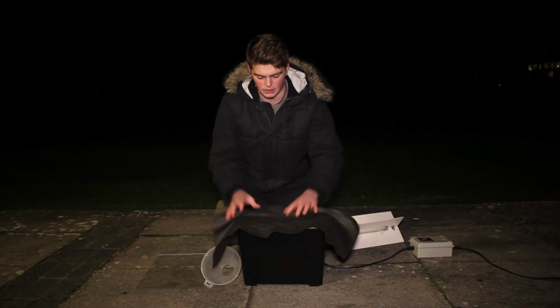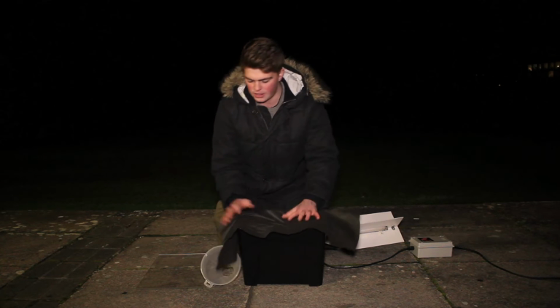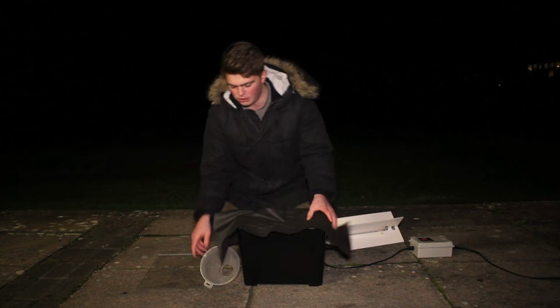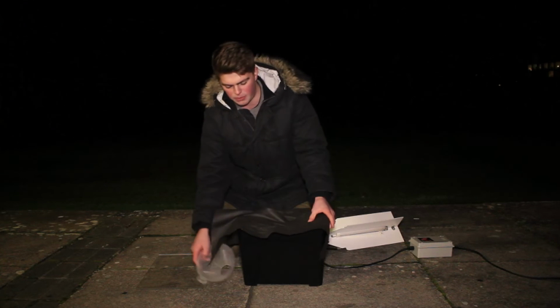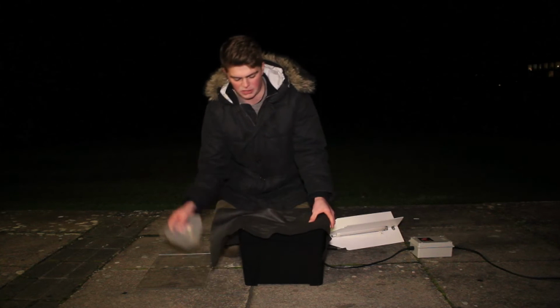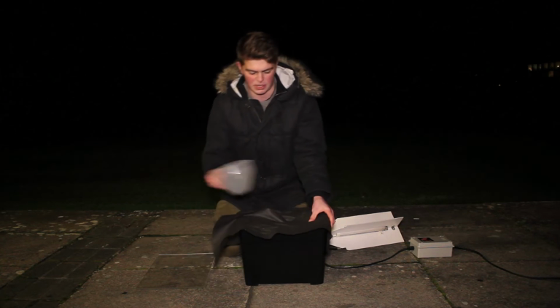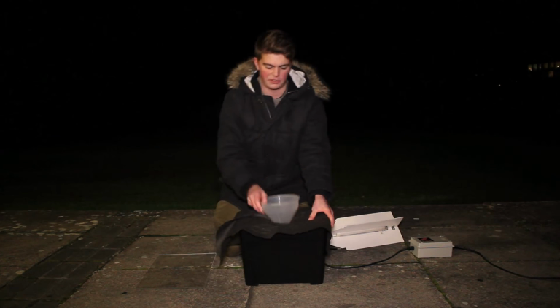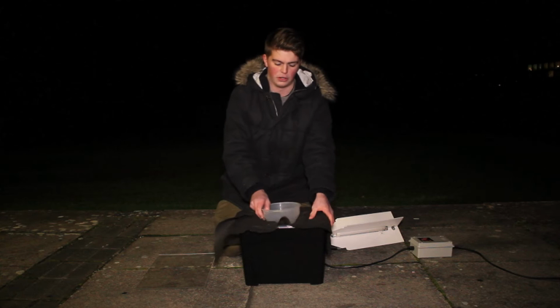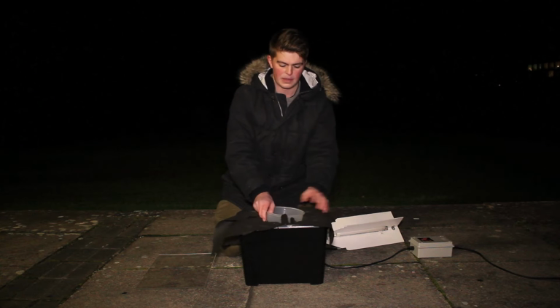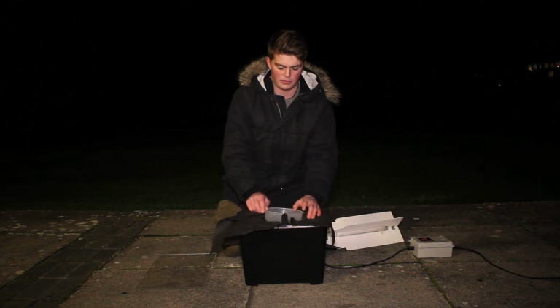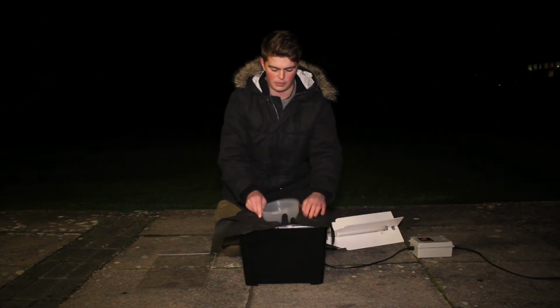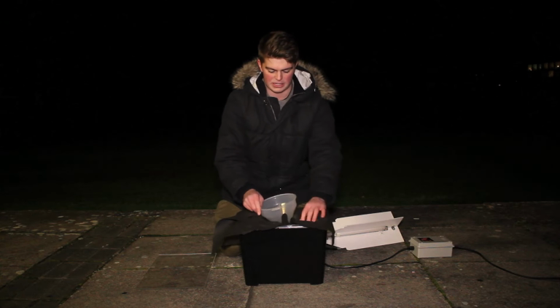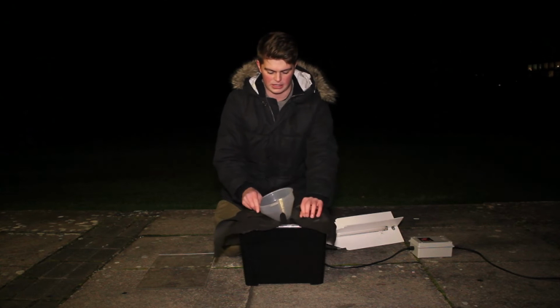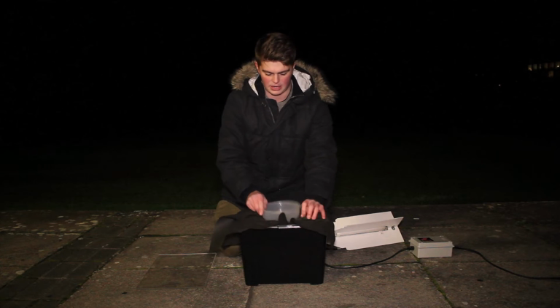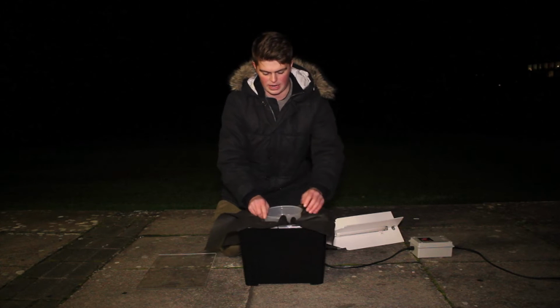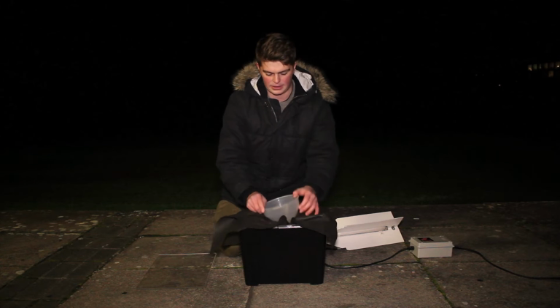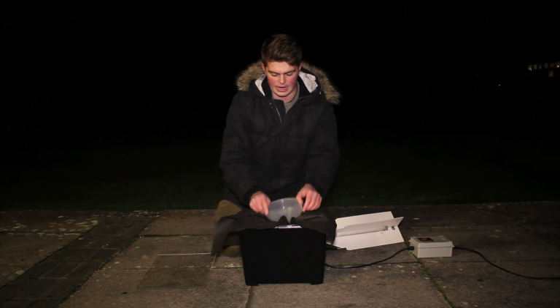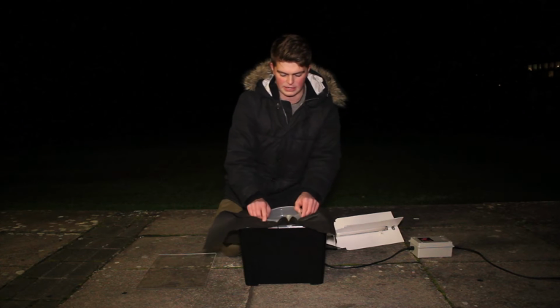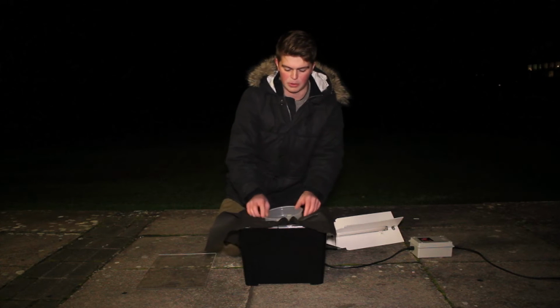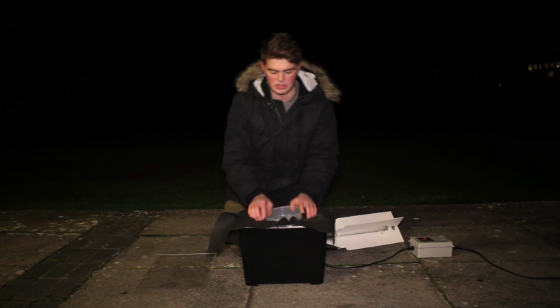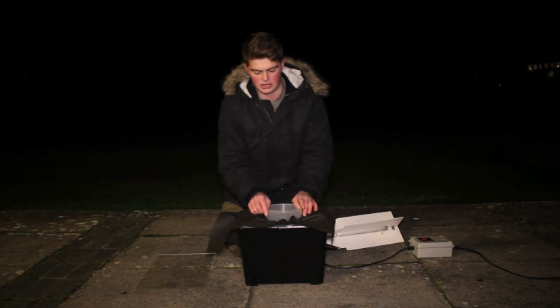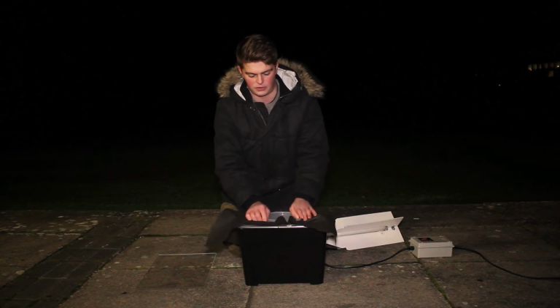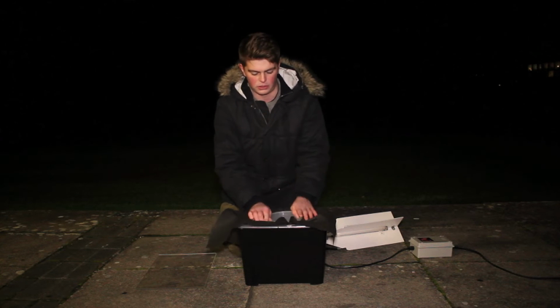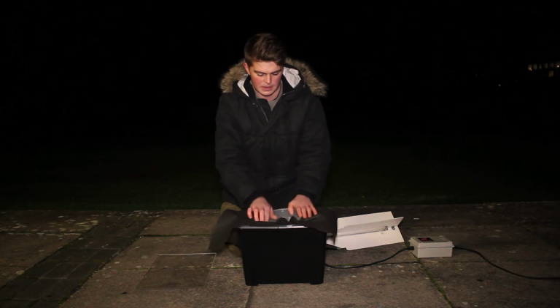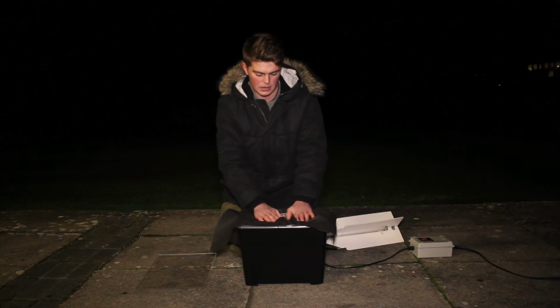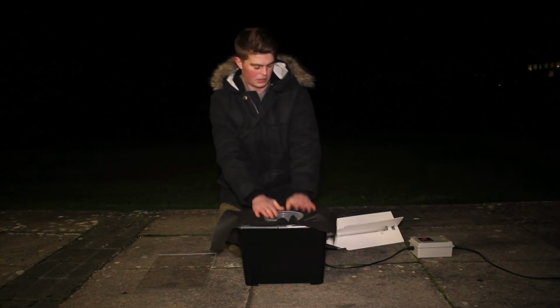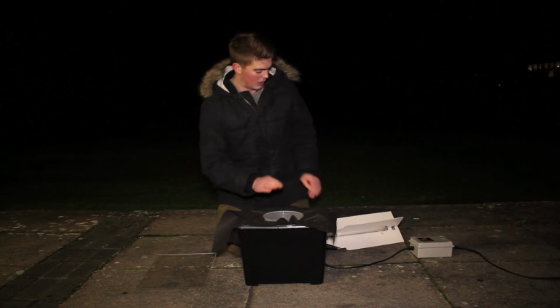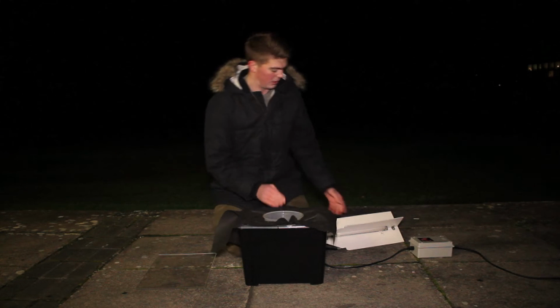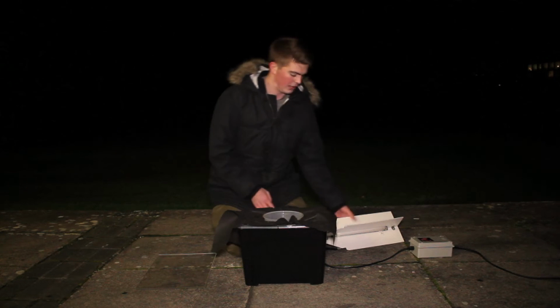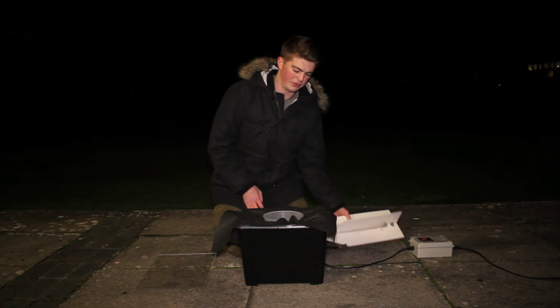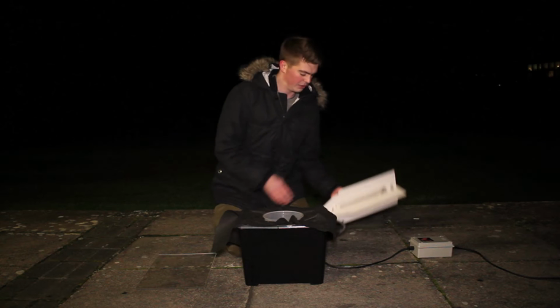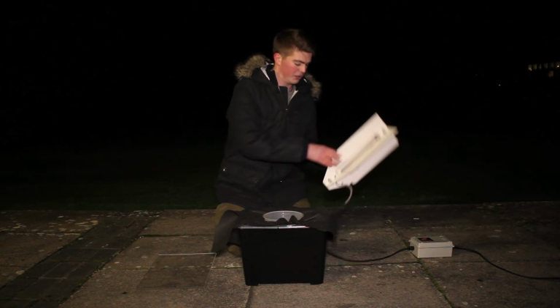And then on top of this we place the funnel. The actinic bulb sits in this funnel, and that provides the components.